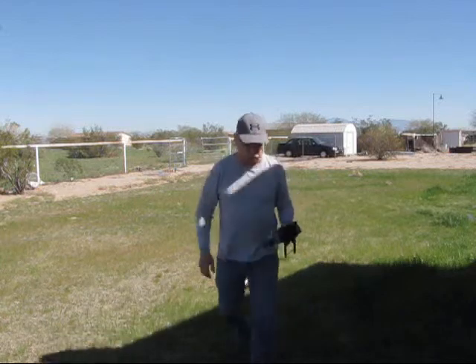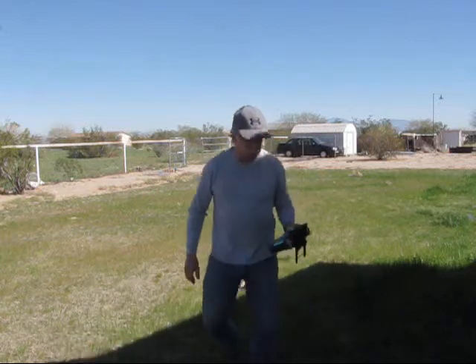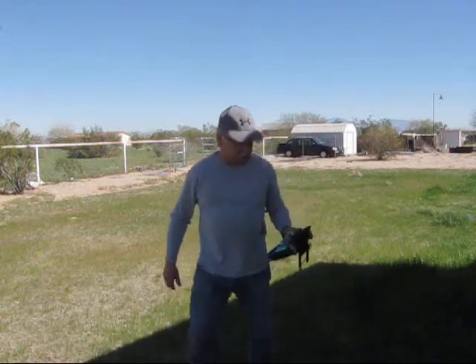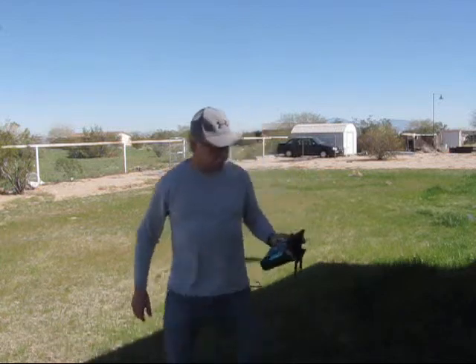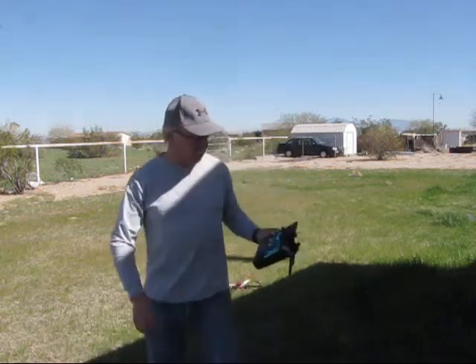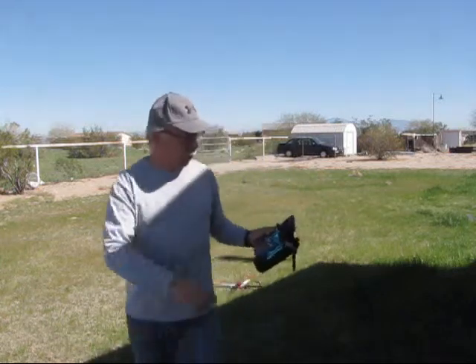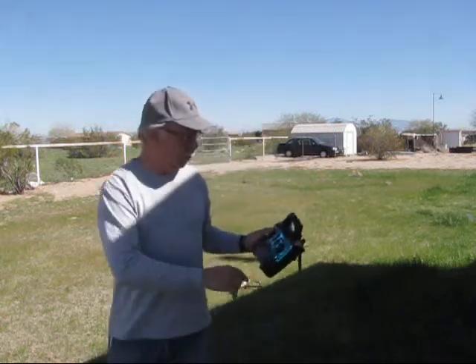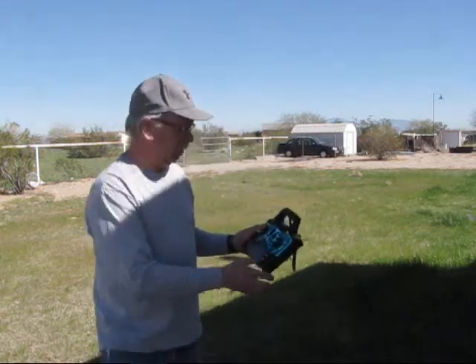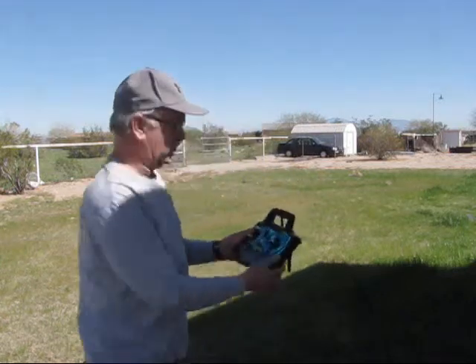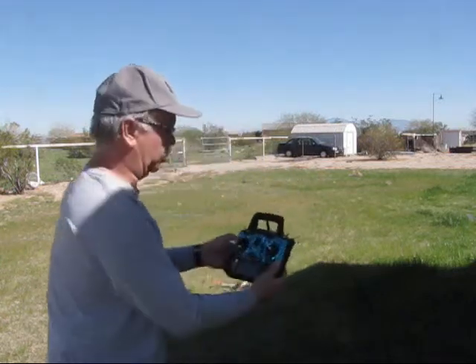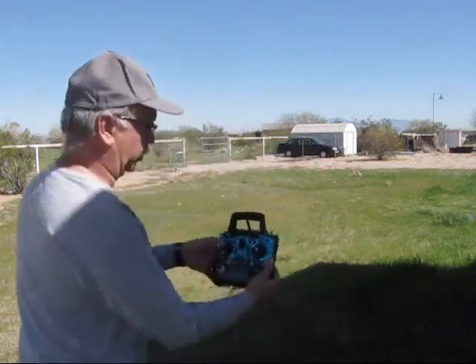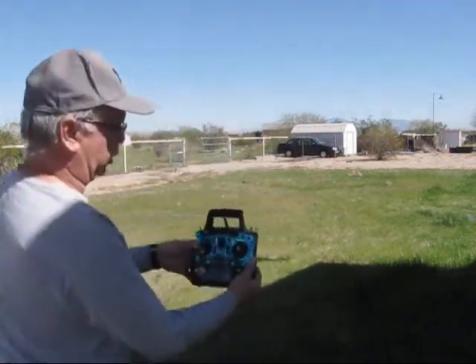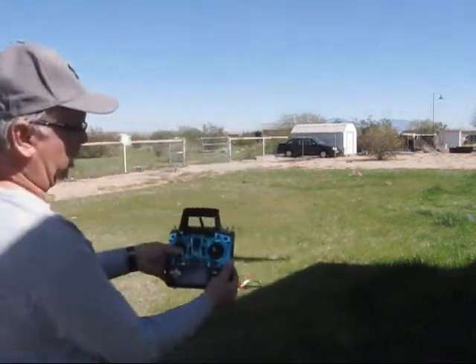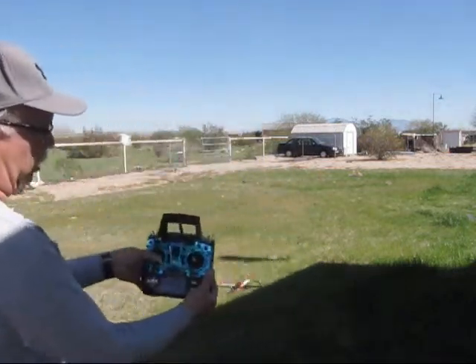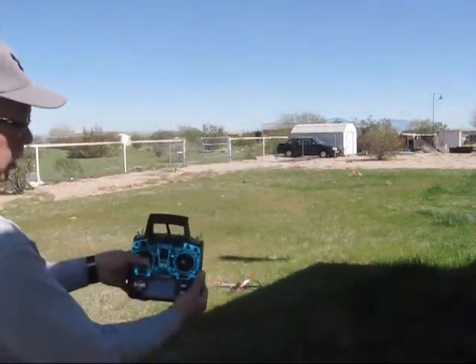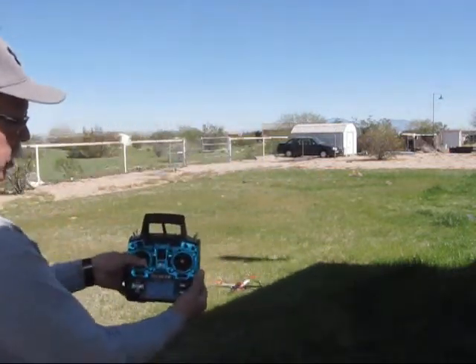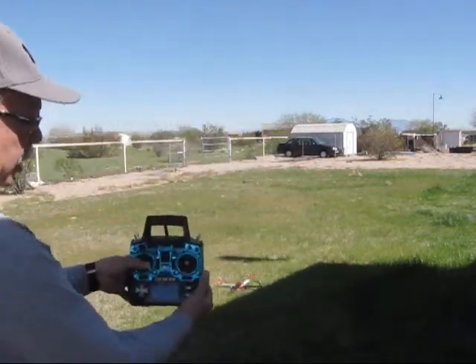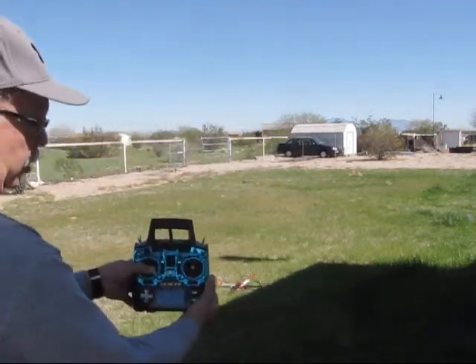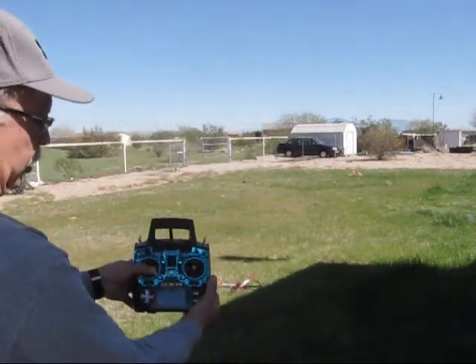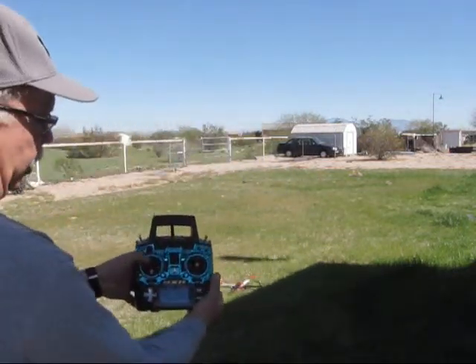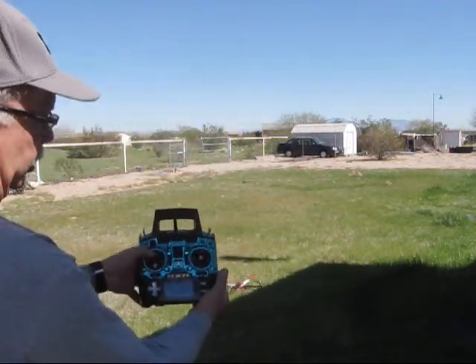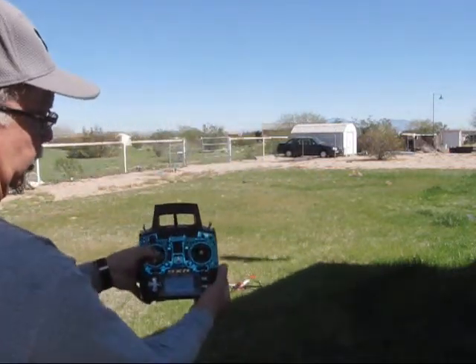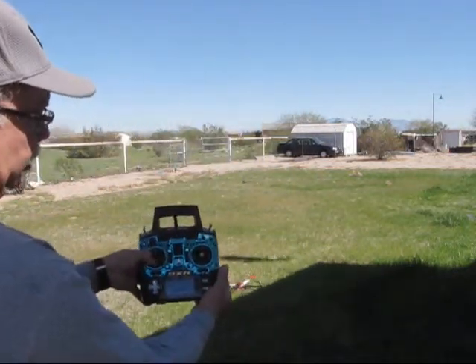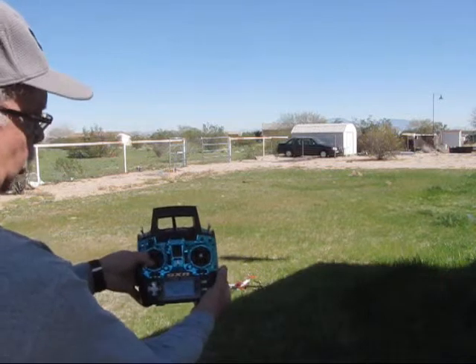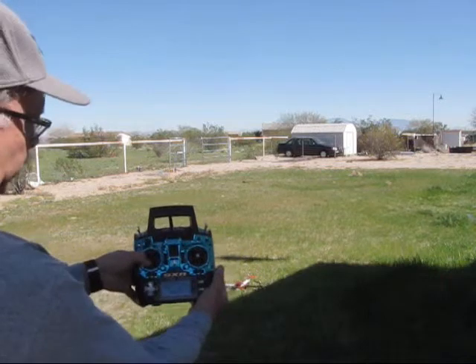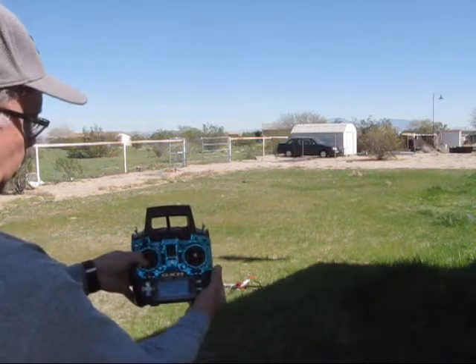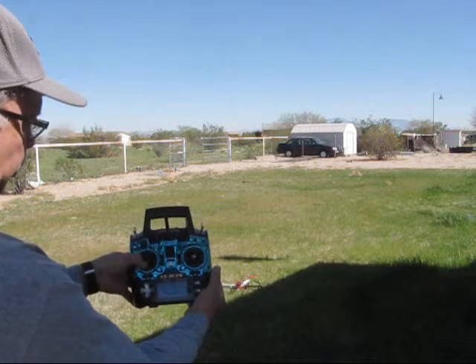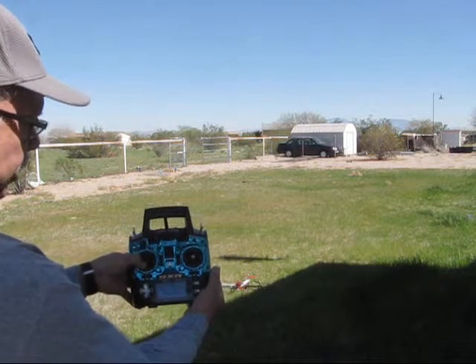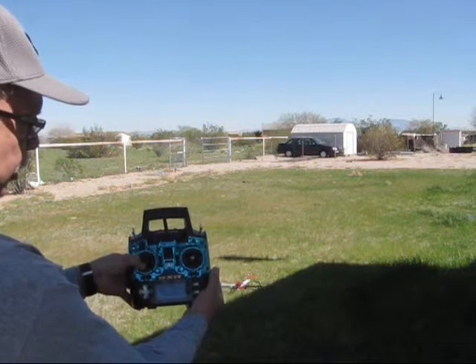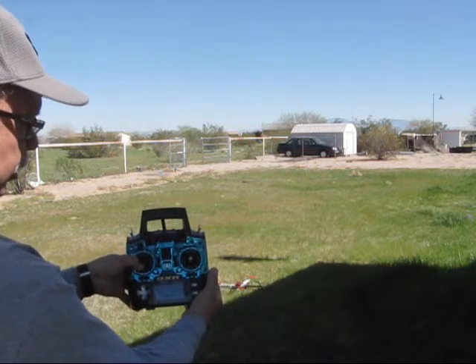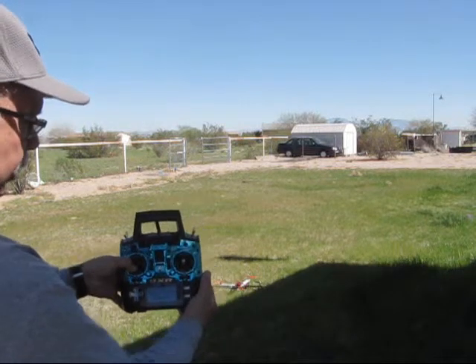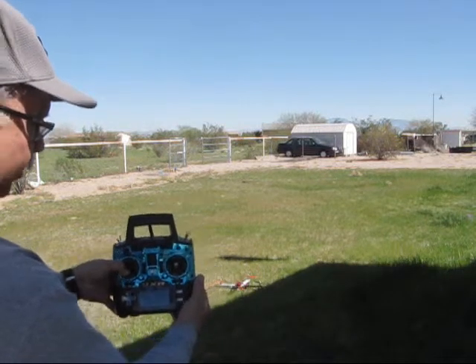To arm this, you push down and to the right. To de-arm it, push down and to the left.